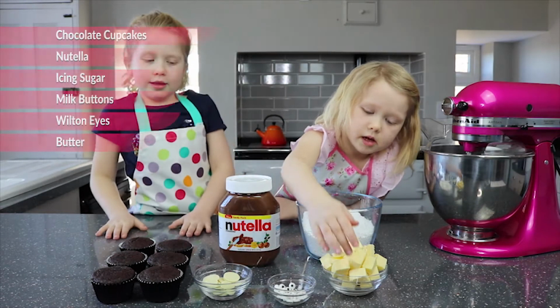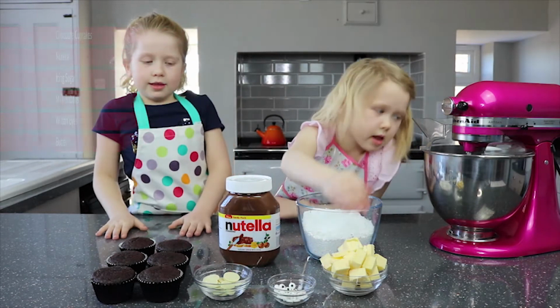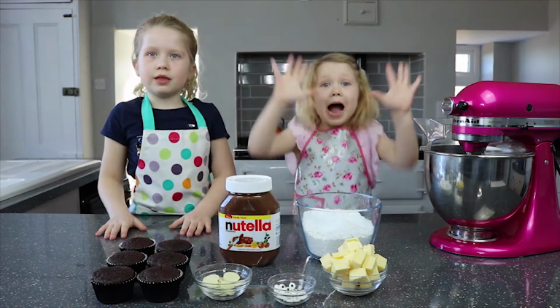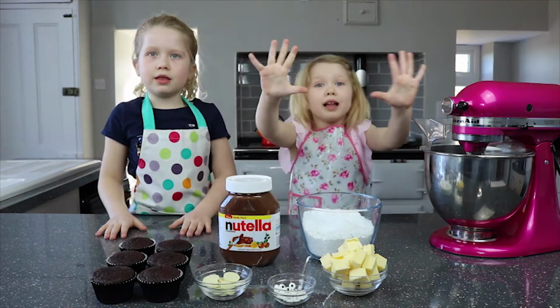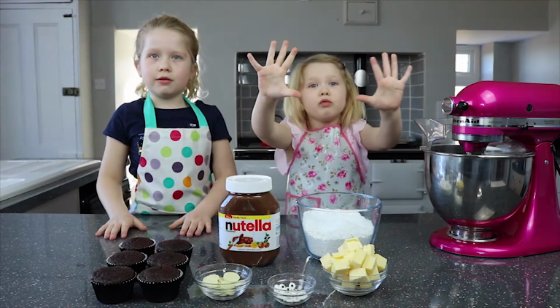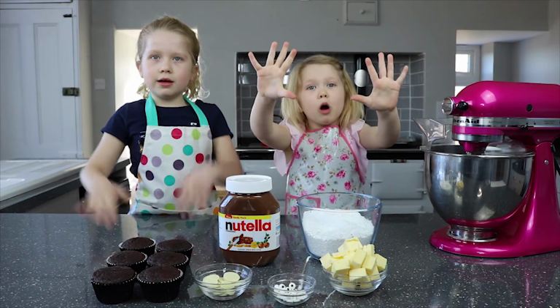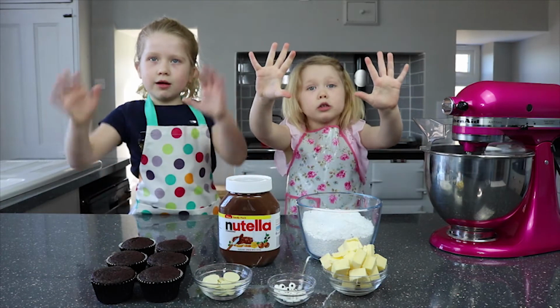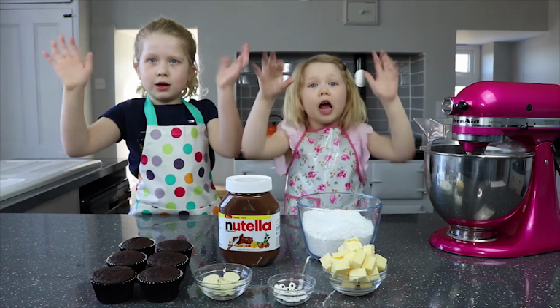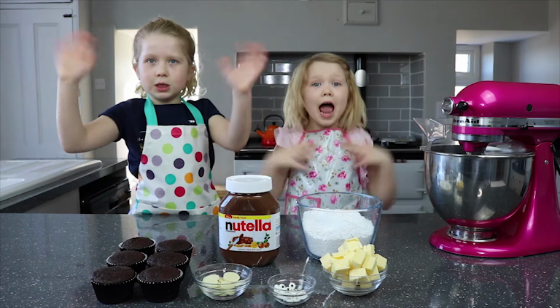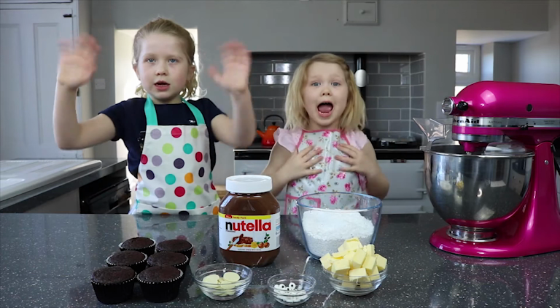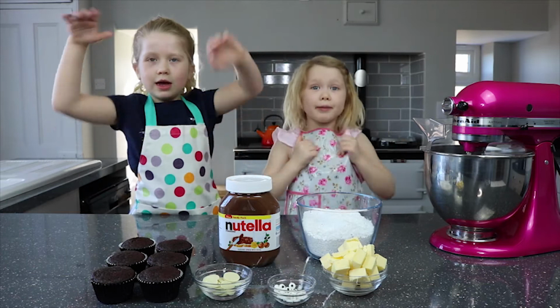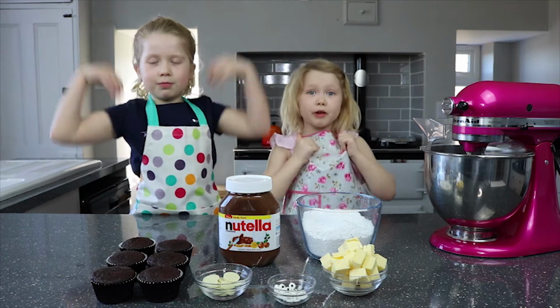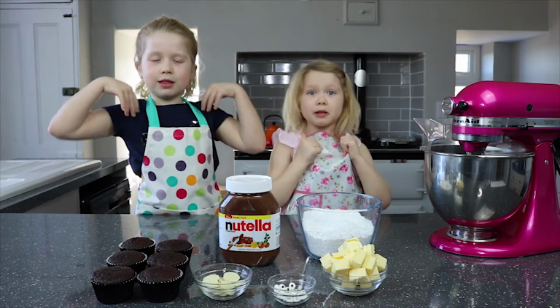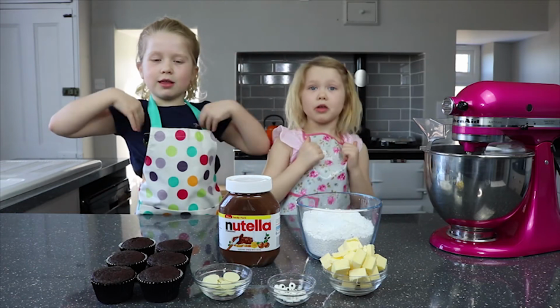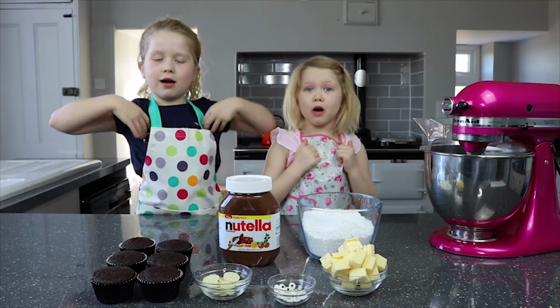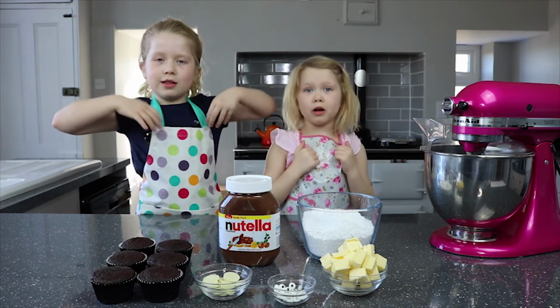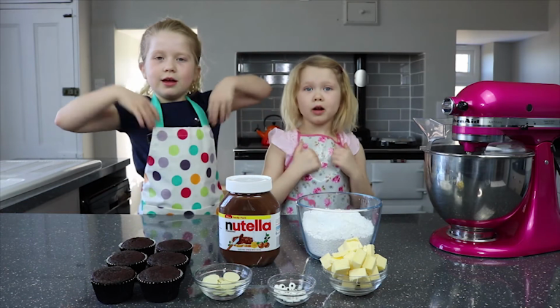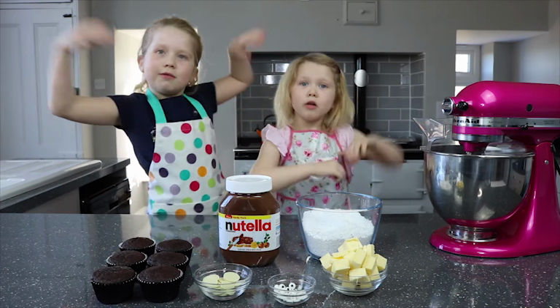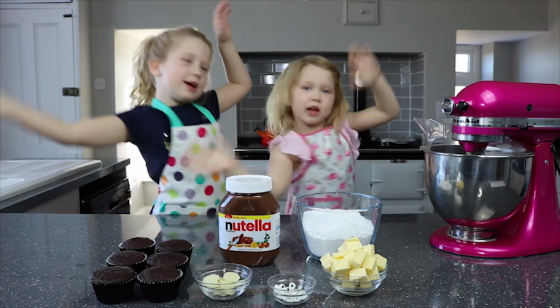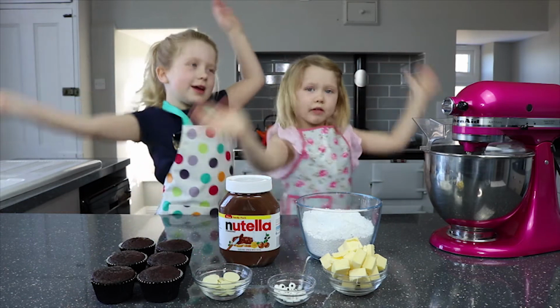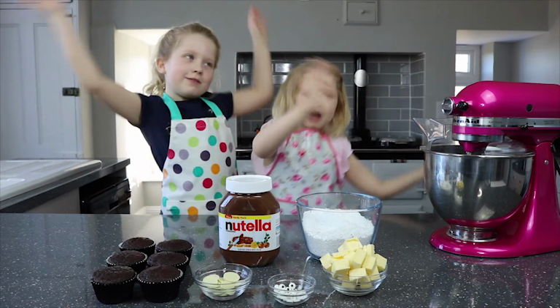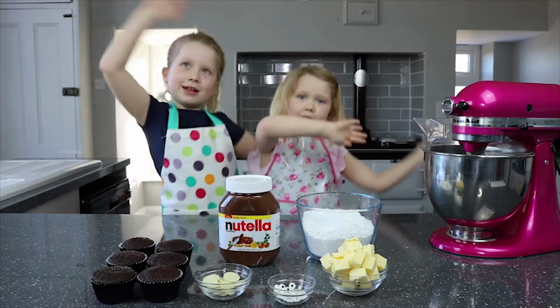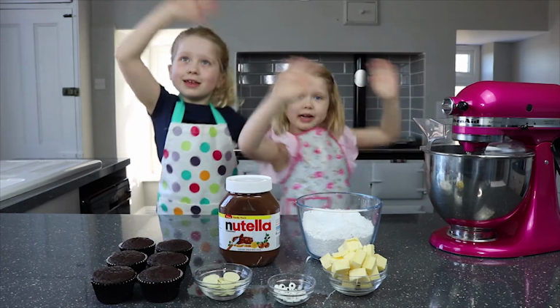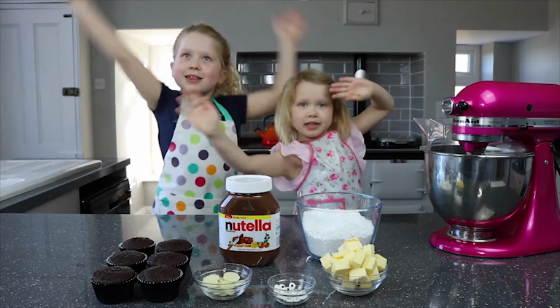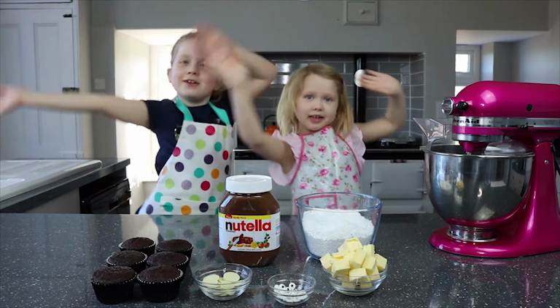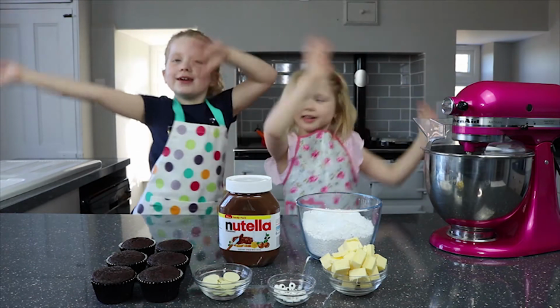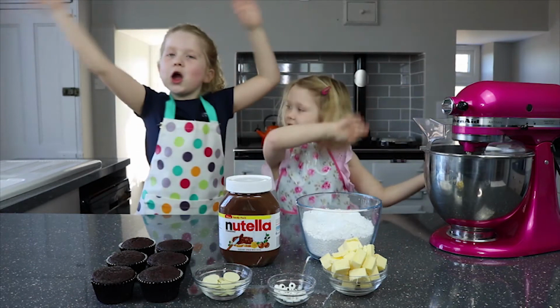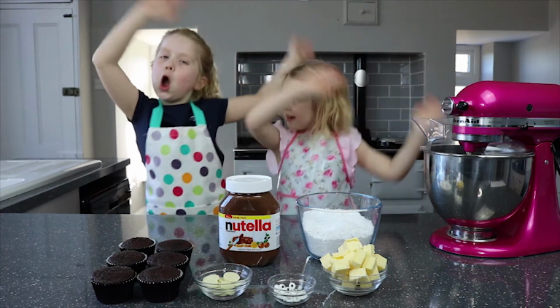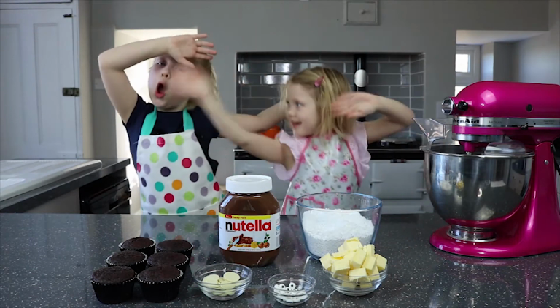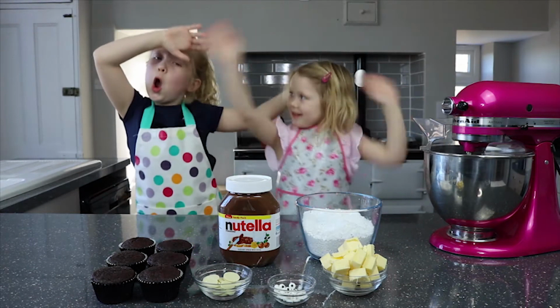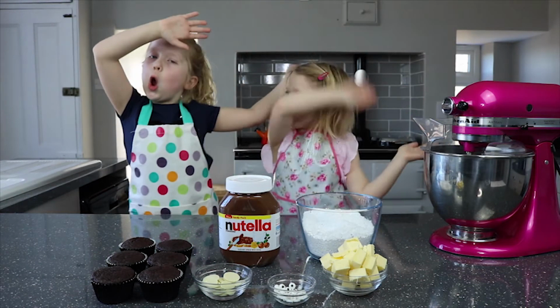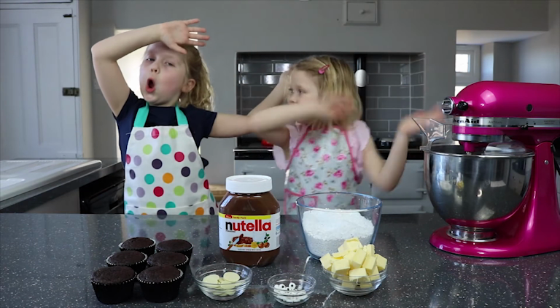Hand wash, aprons on, we're ready to cook.